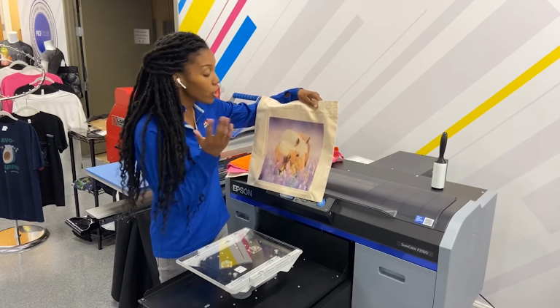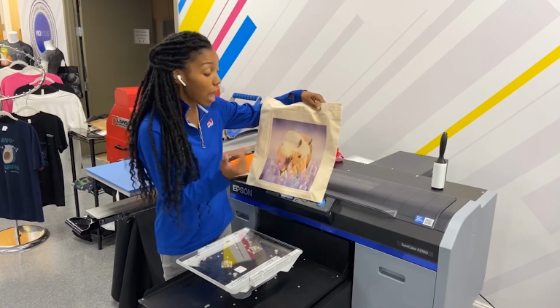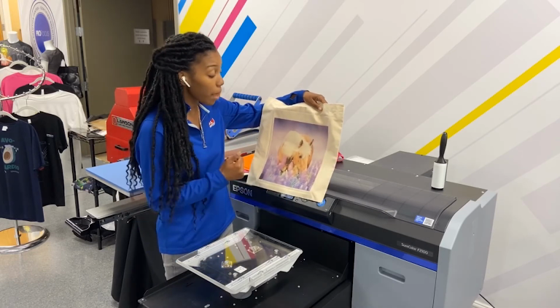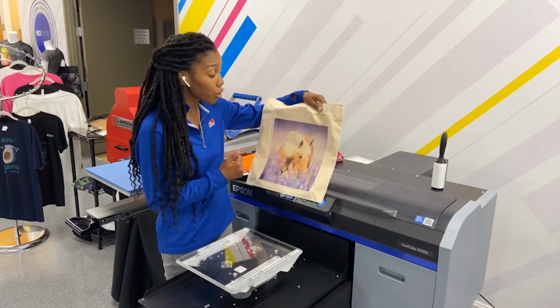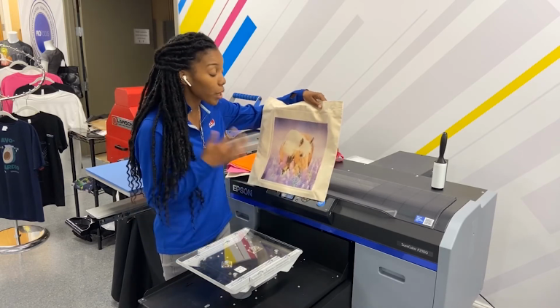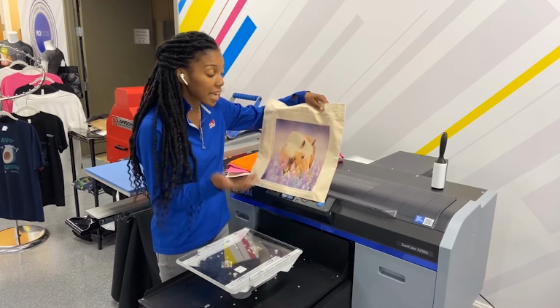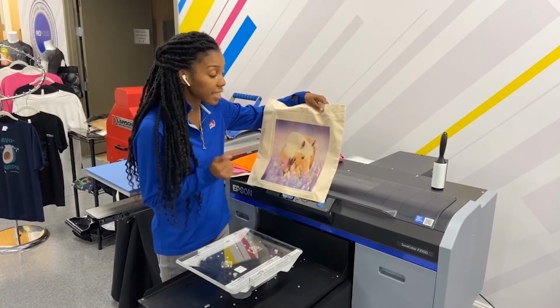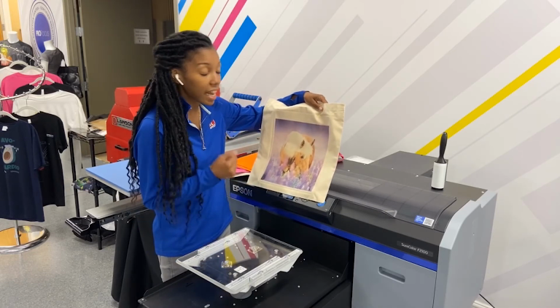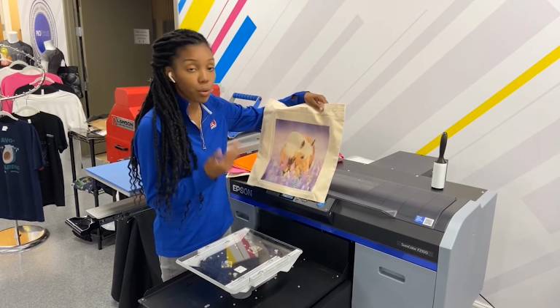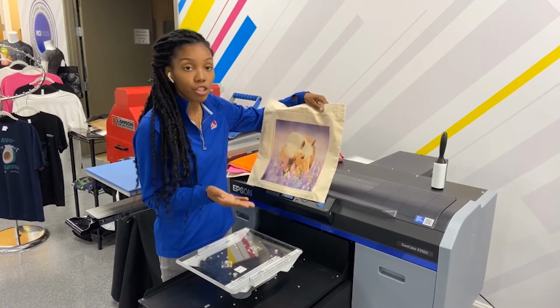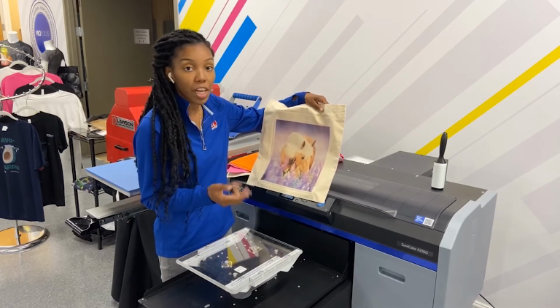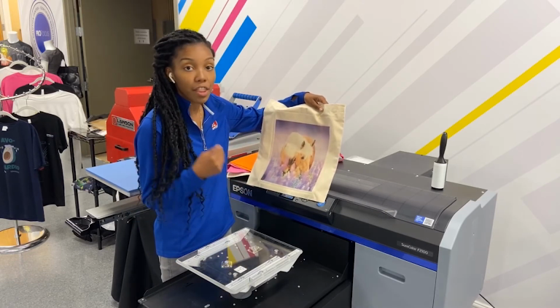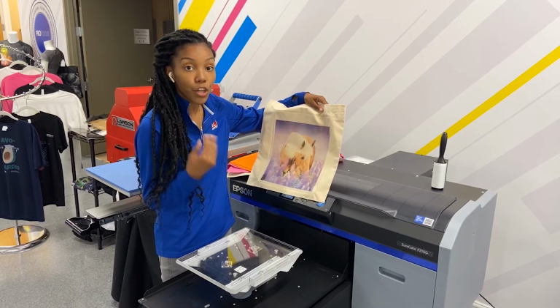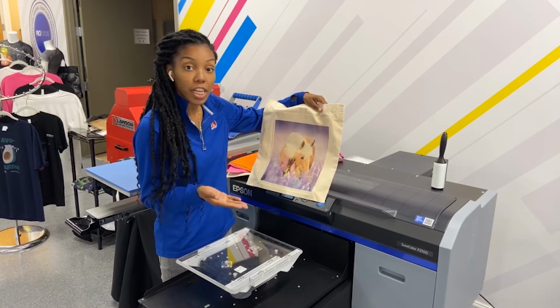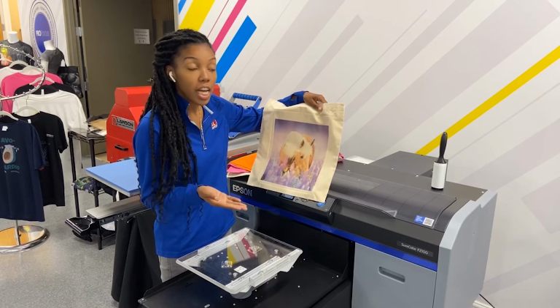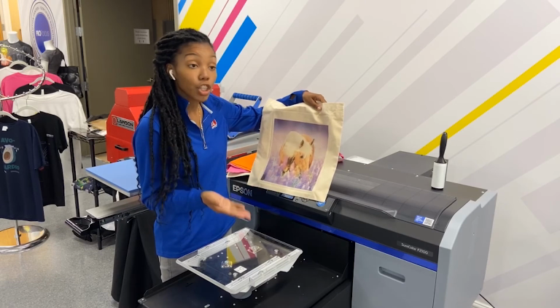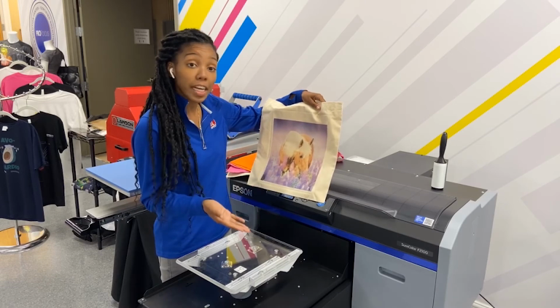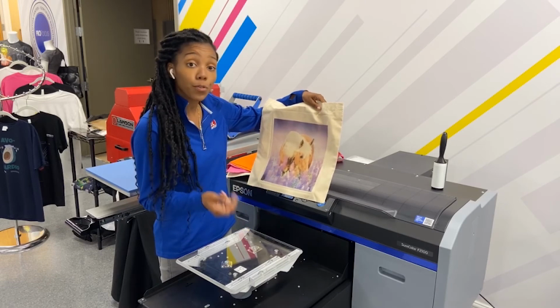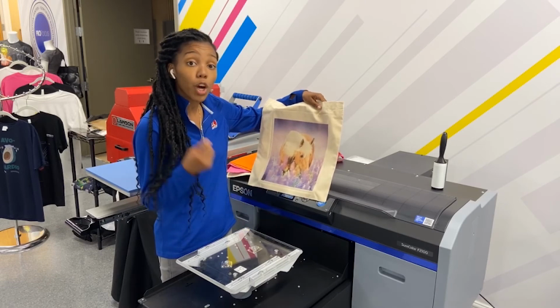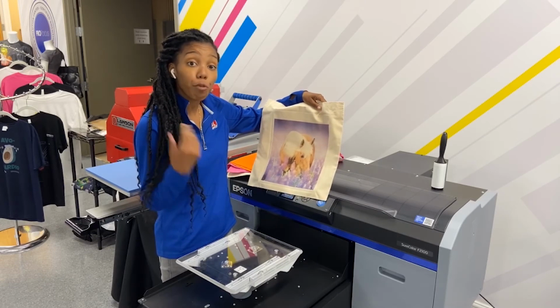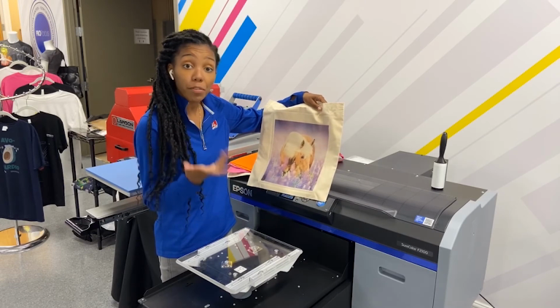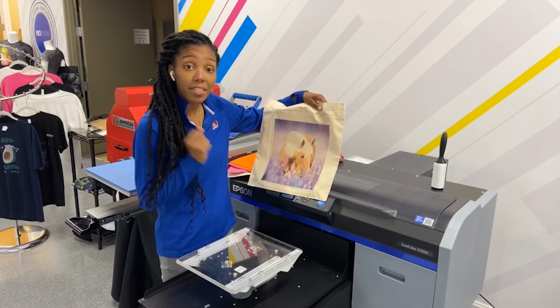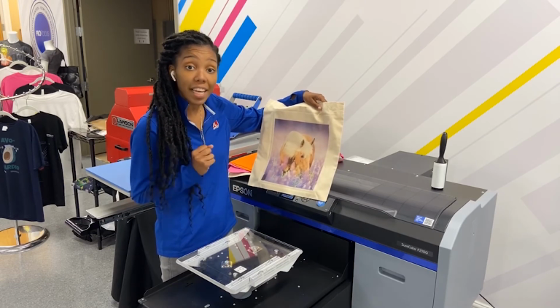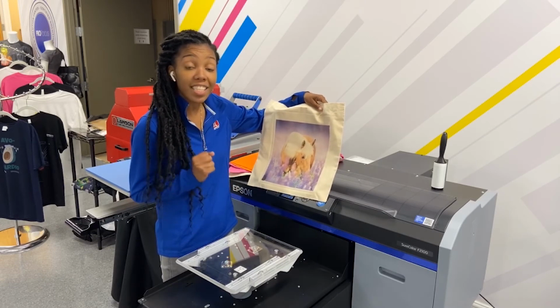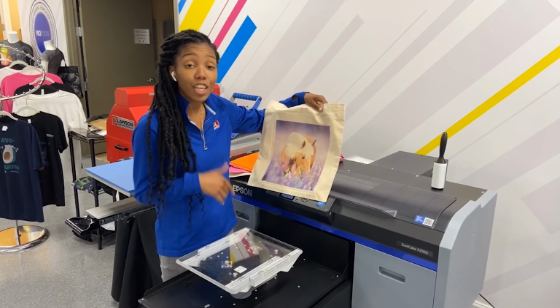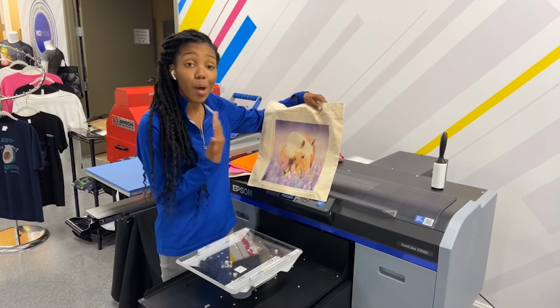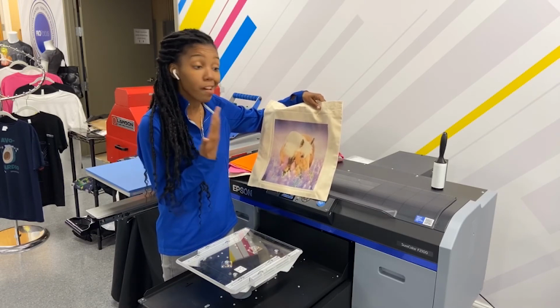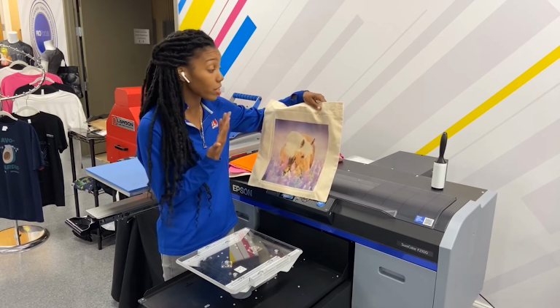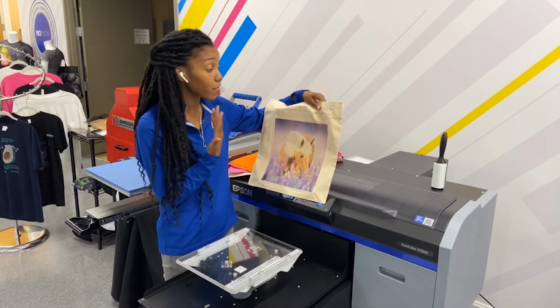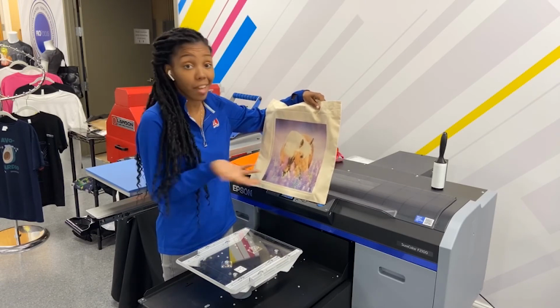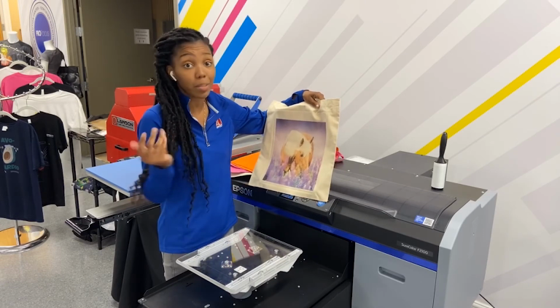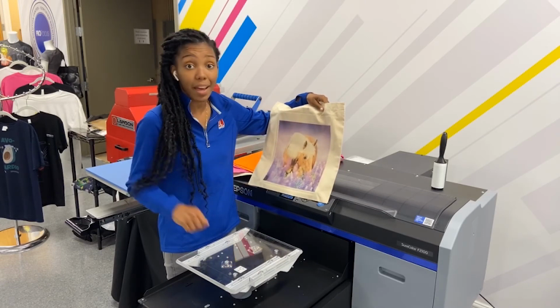So now all we have to do is heat set it at 330 degrees for 45 seconds and you have yourself a canvas bag.